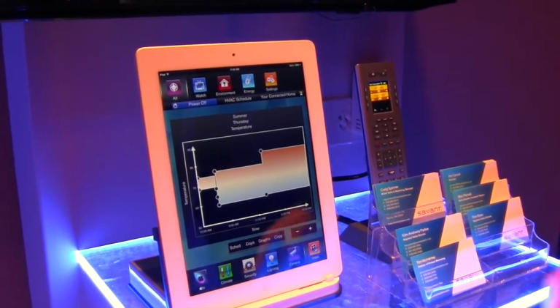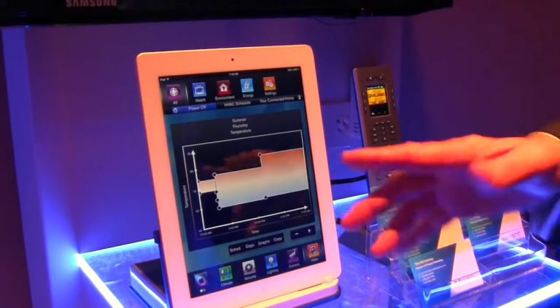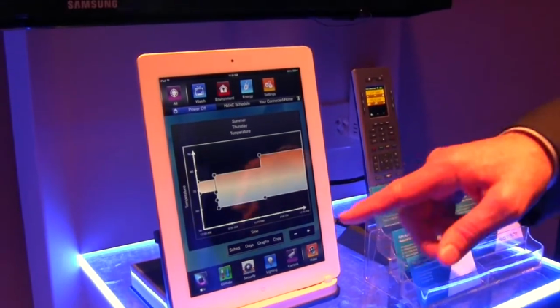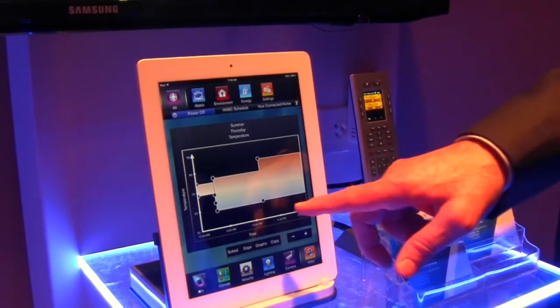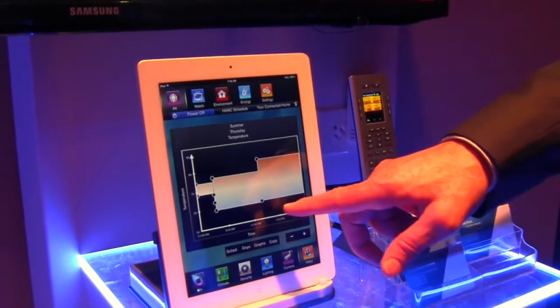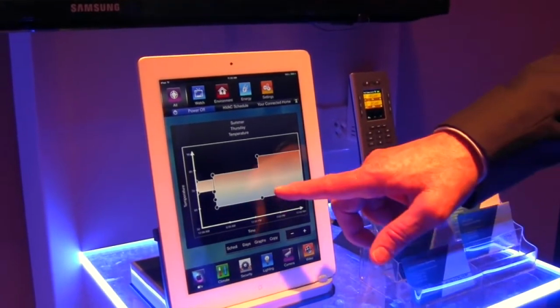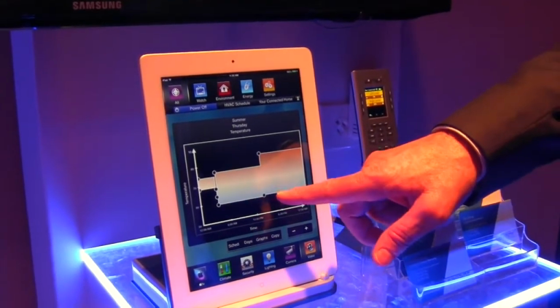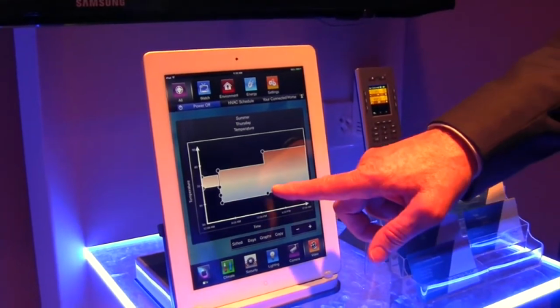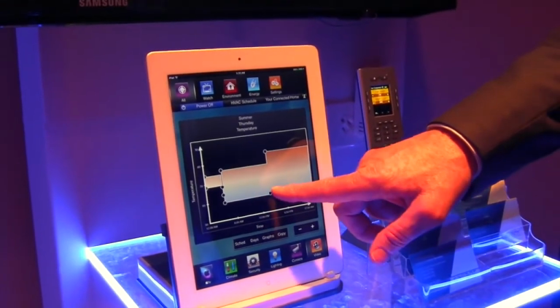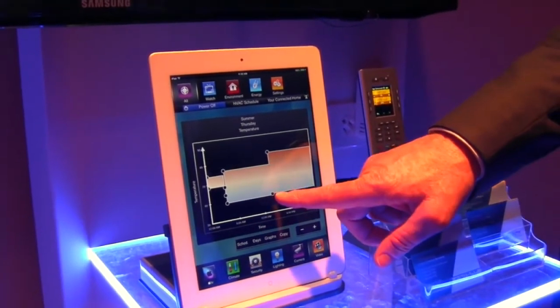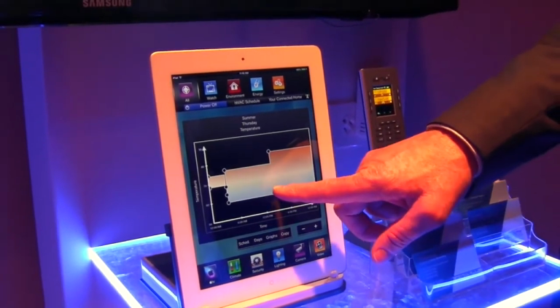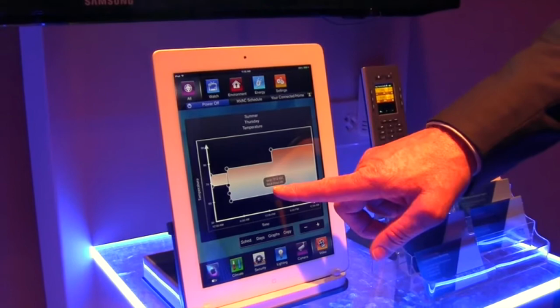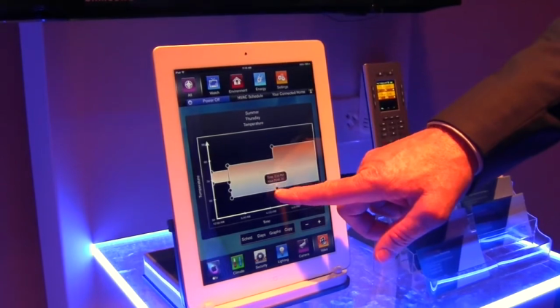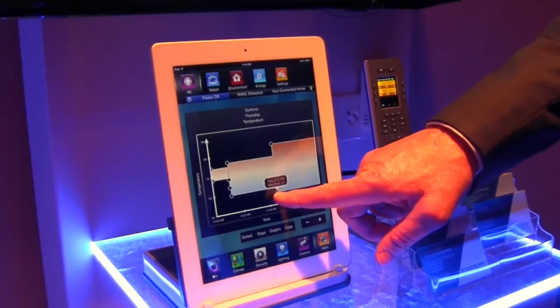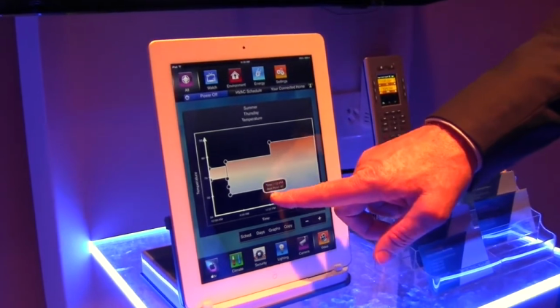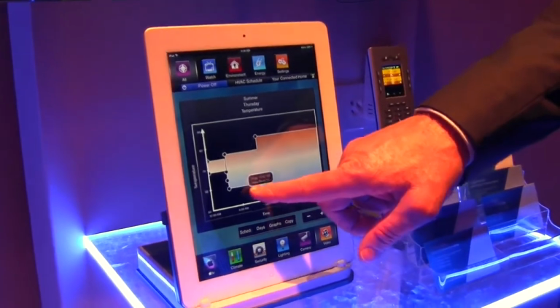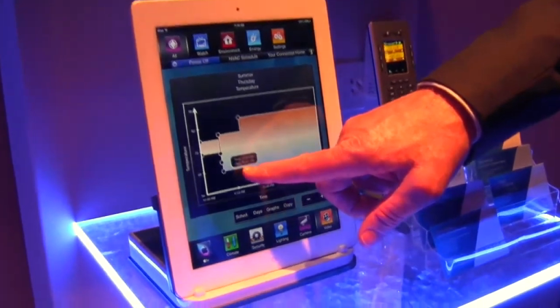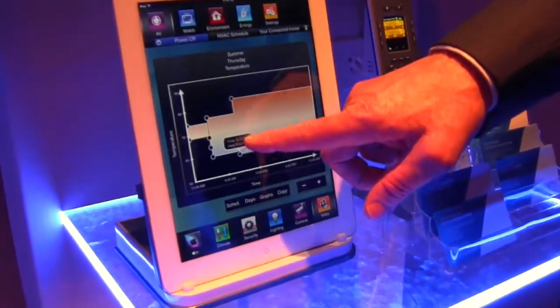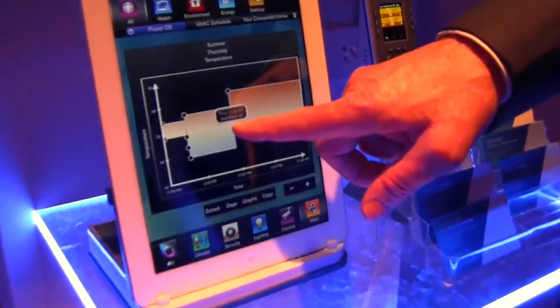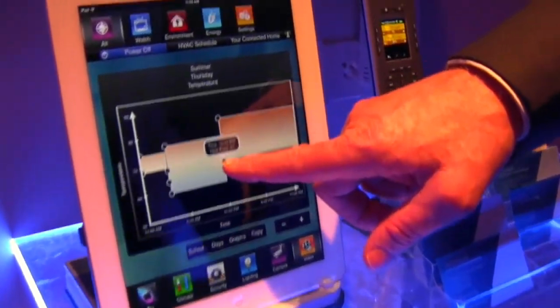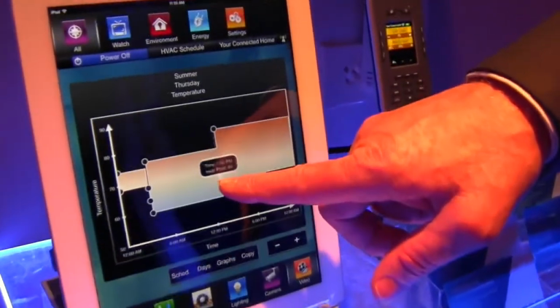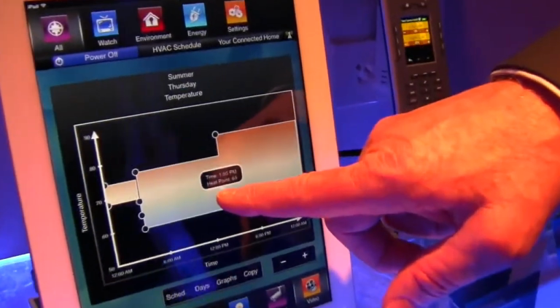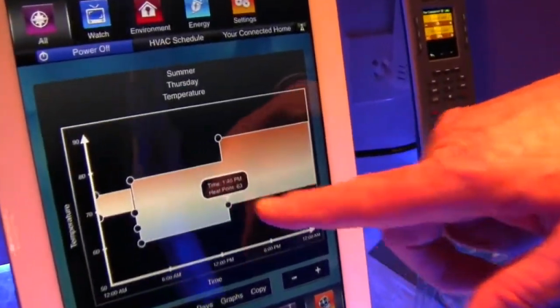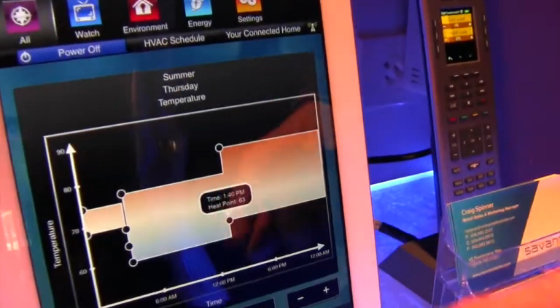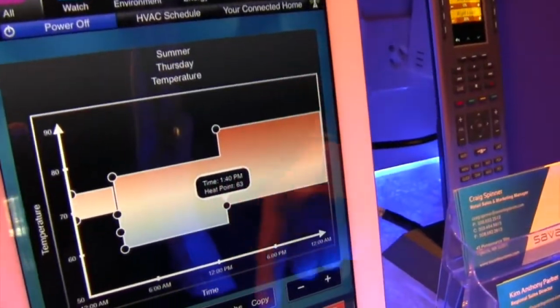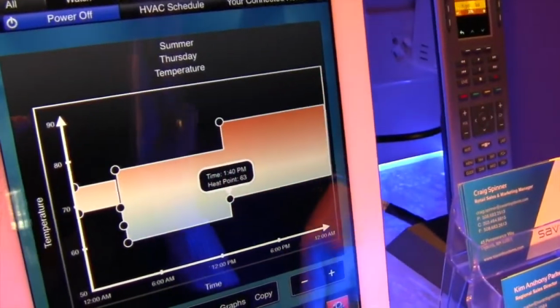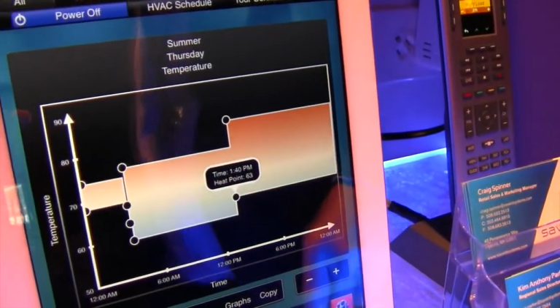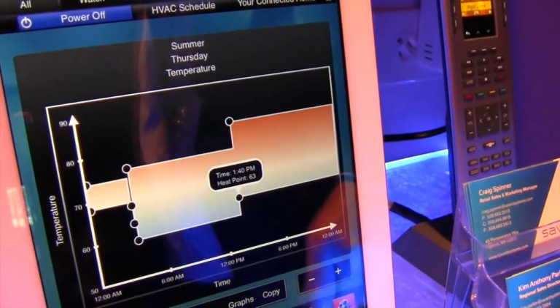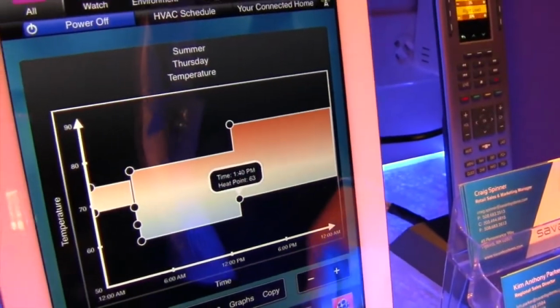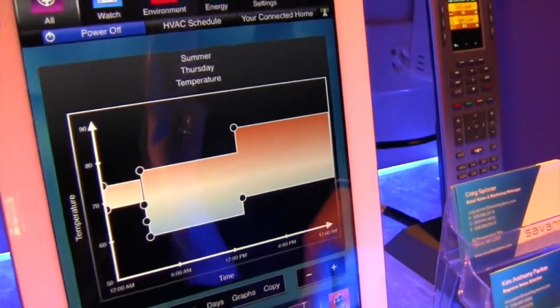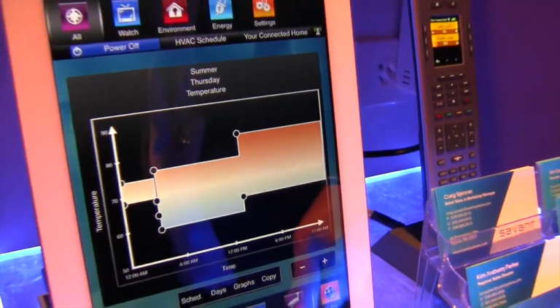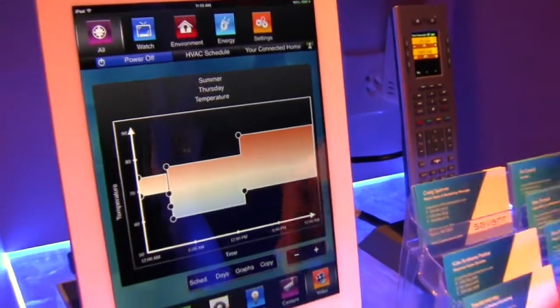We have all the thermostats that are tough to program. Here with Savant, you simply pinch and zoom and drag to change the thermostat setting.